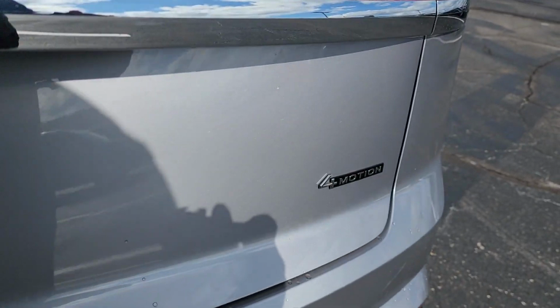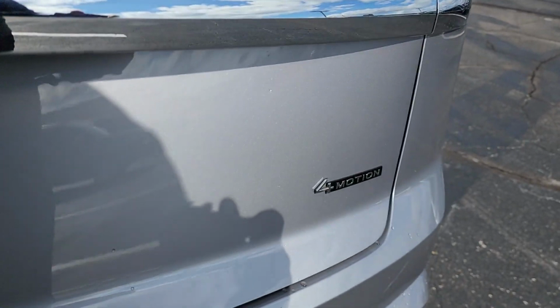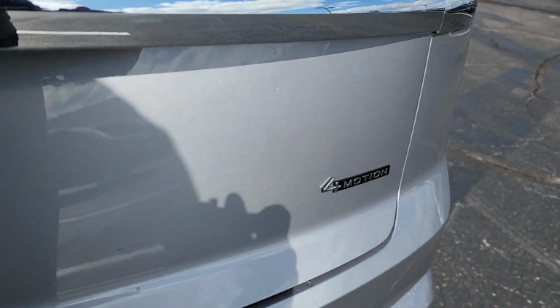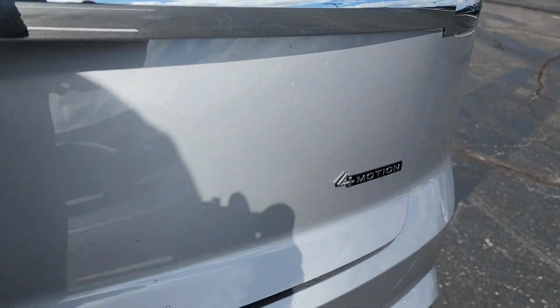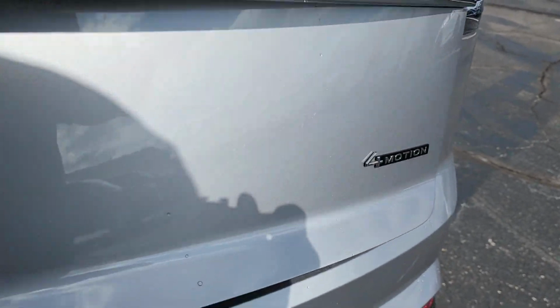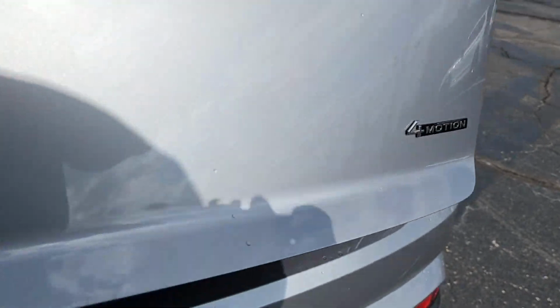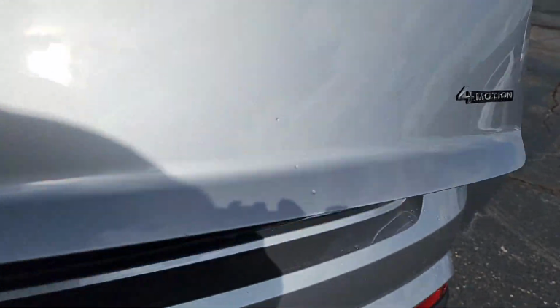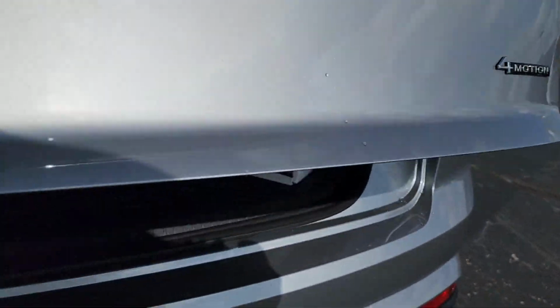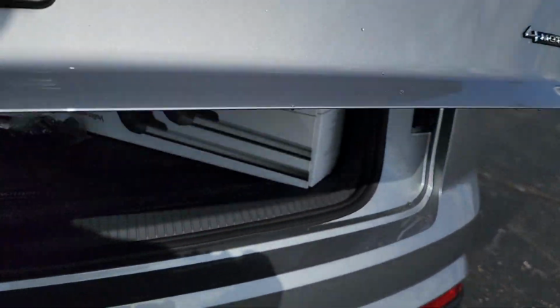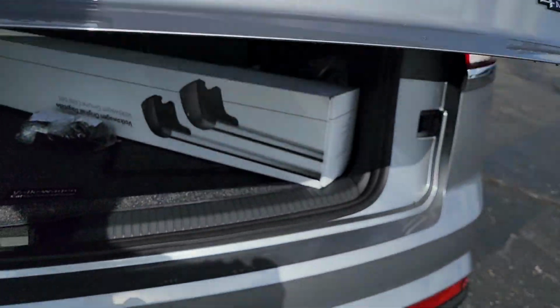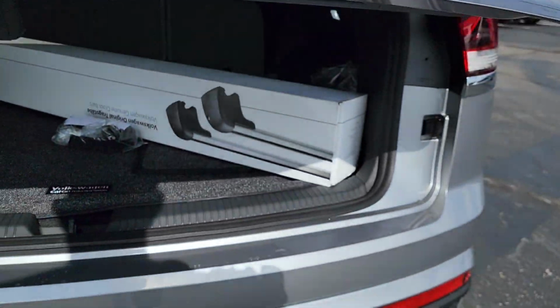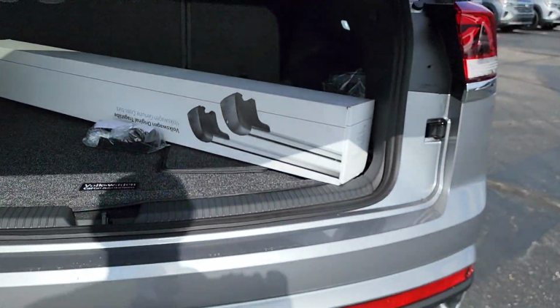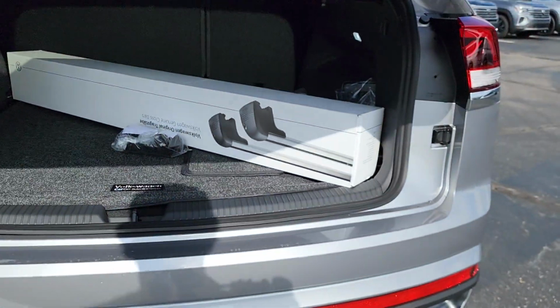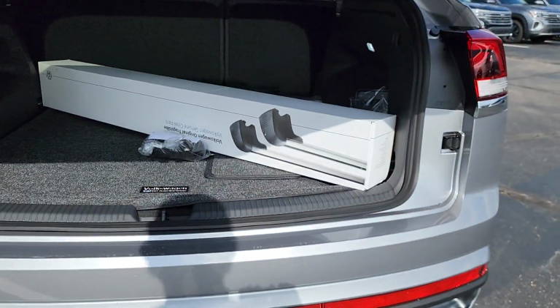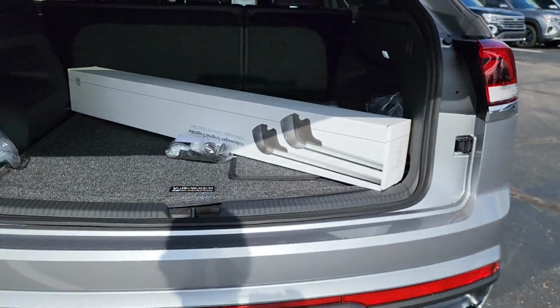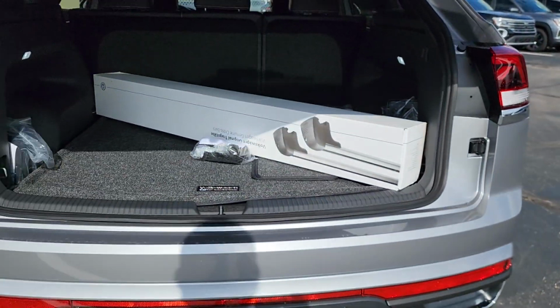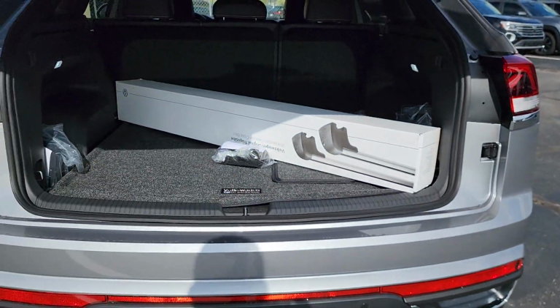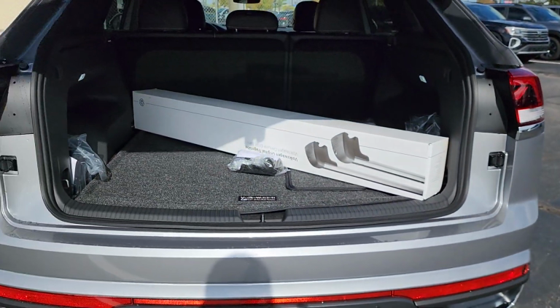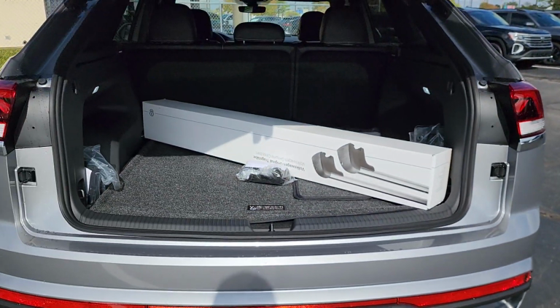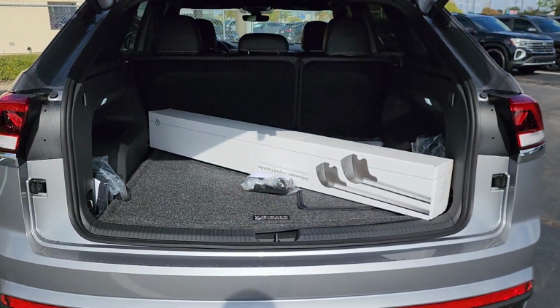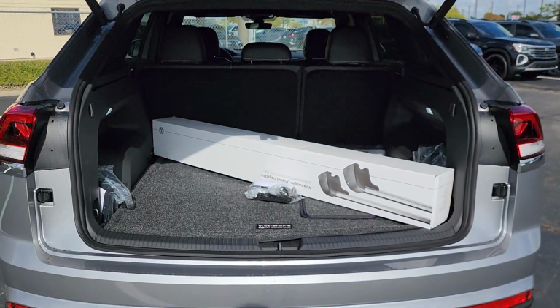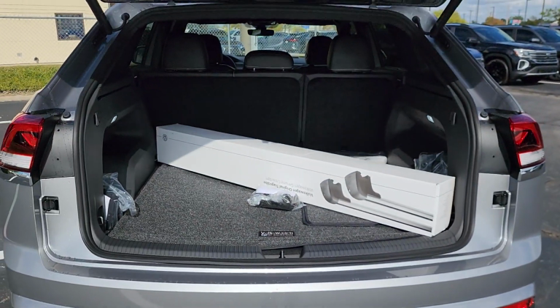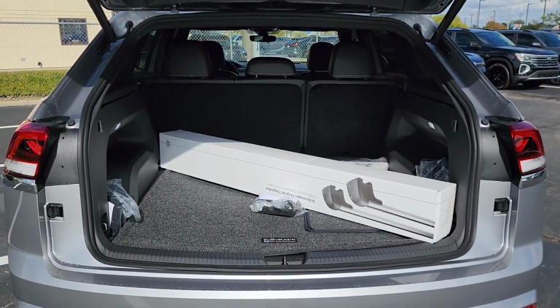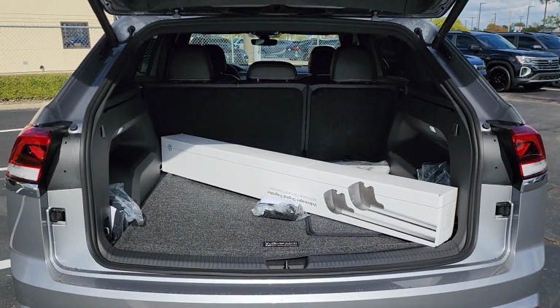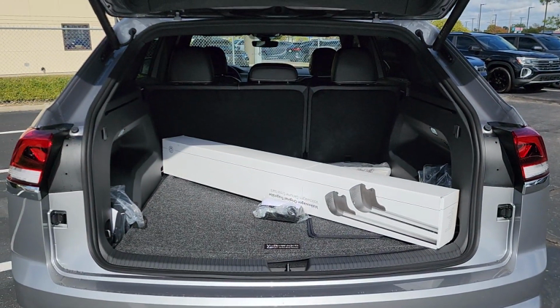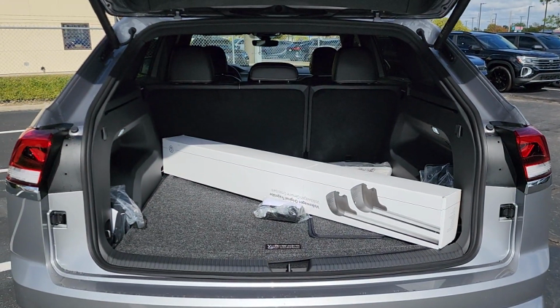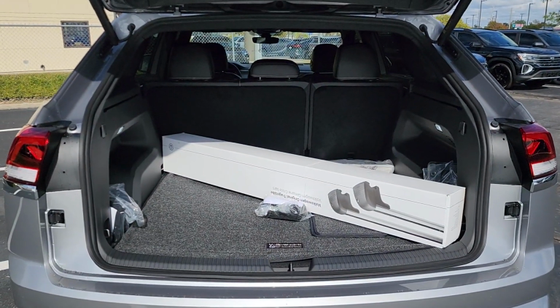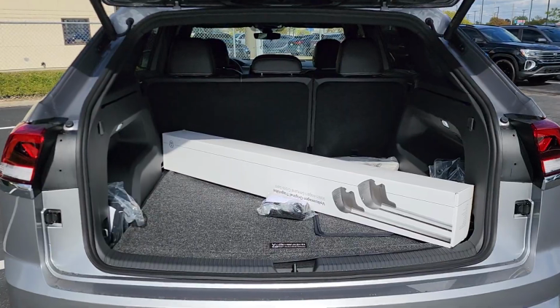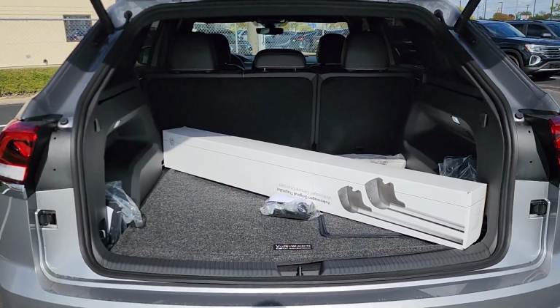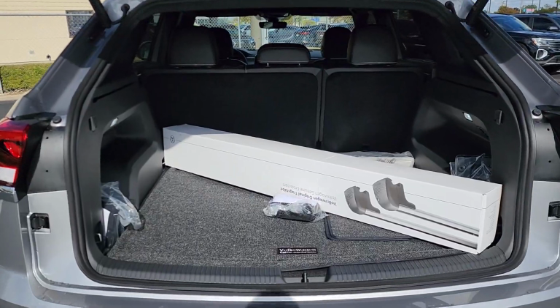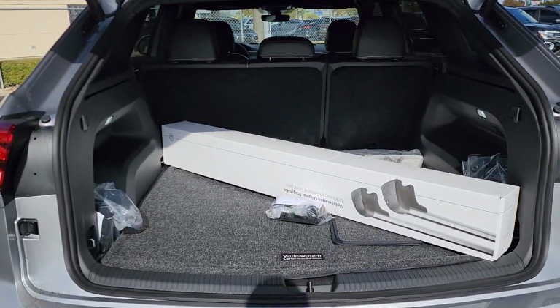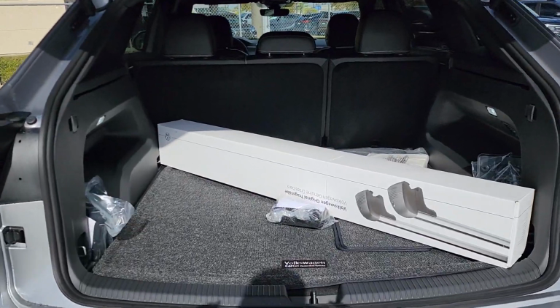Power driver seat. Our team will give you an outstanding test drive experience. Stop in today.